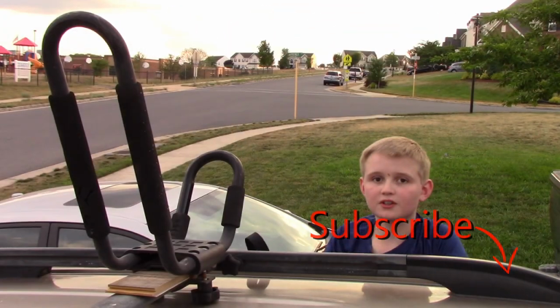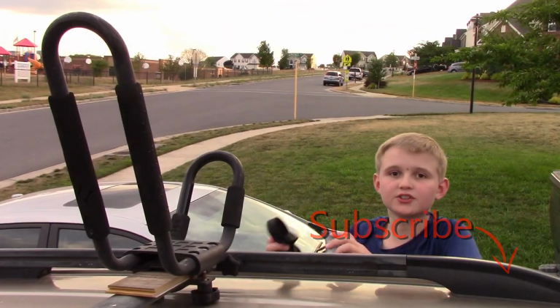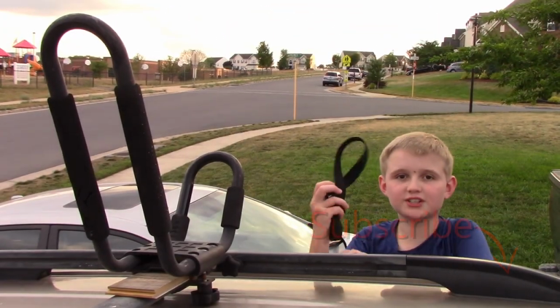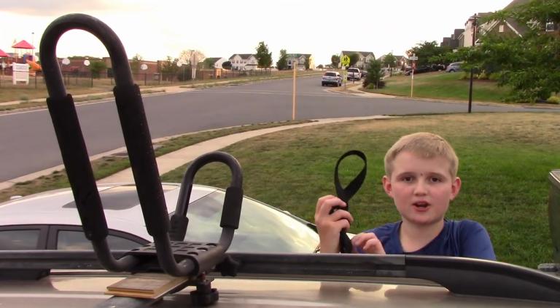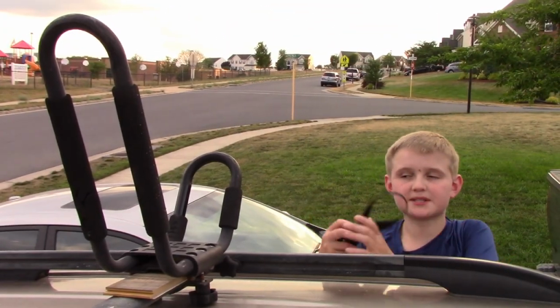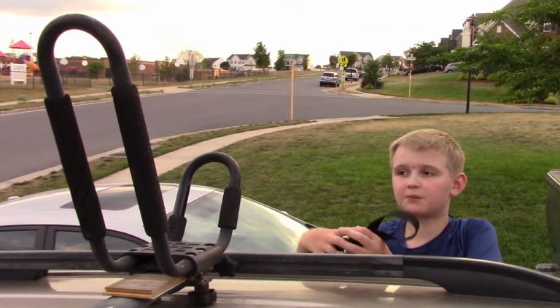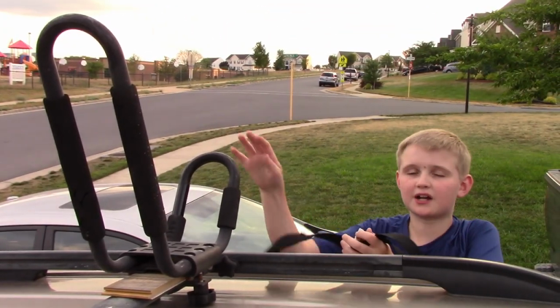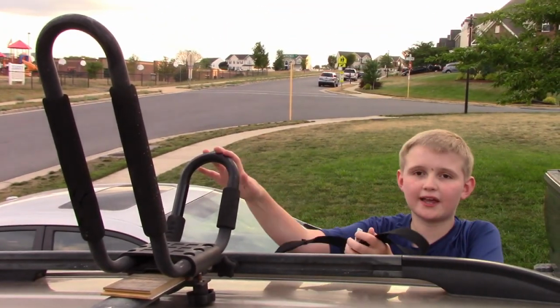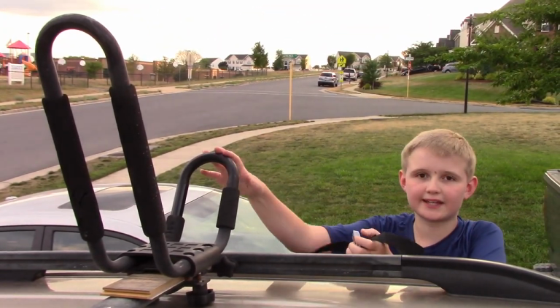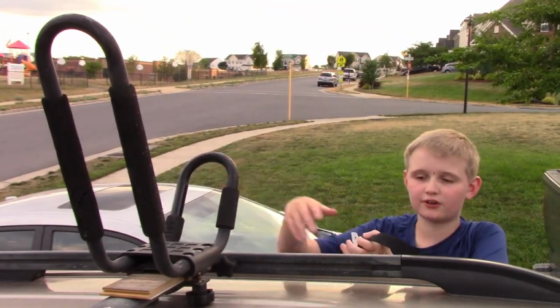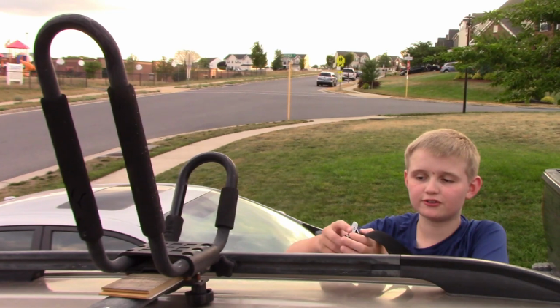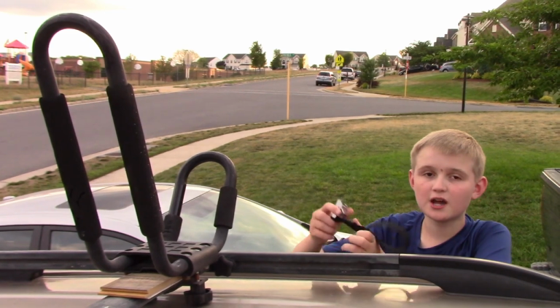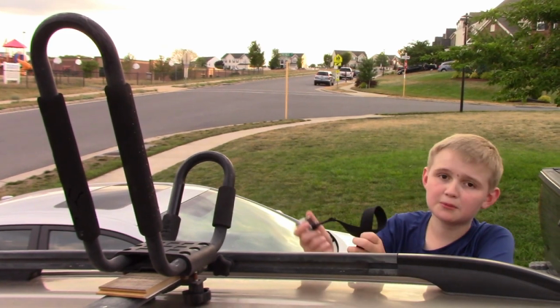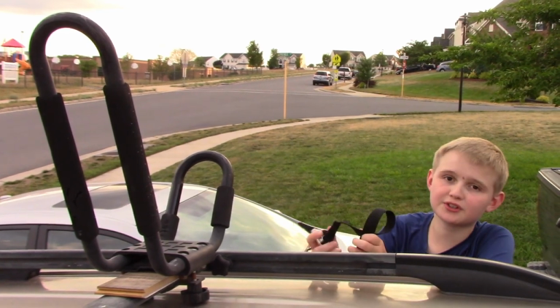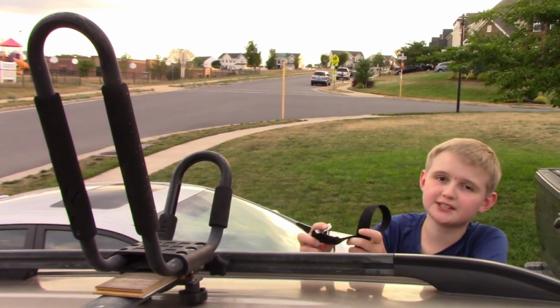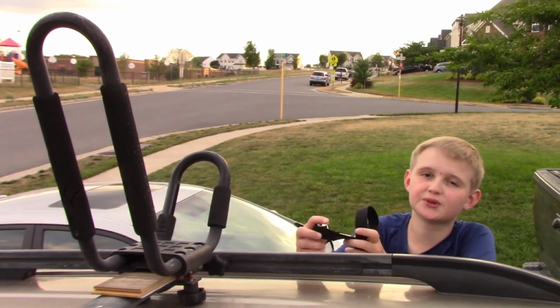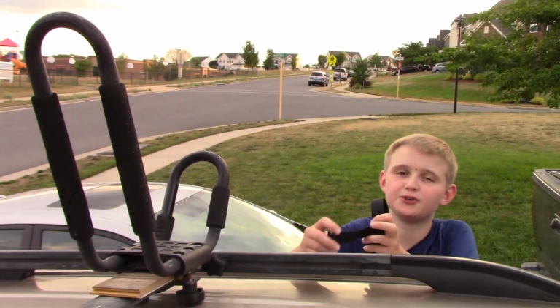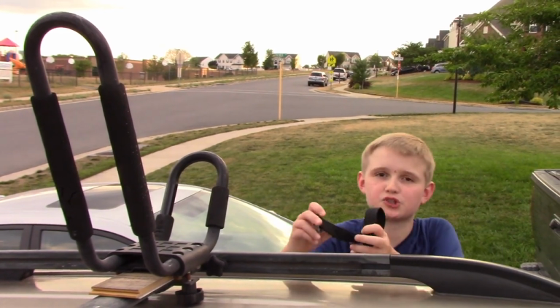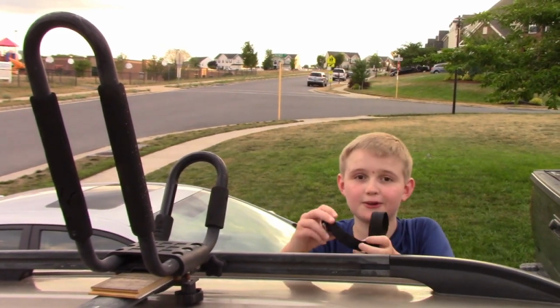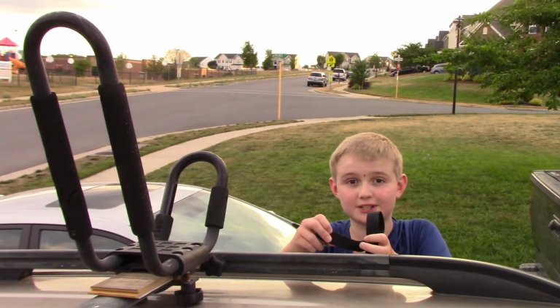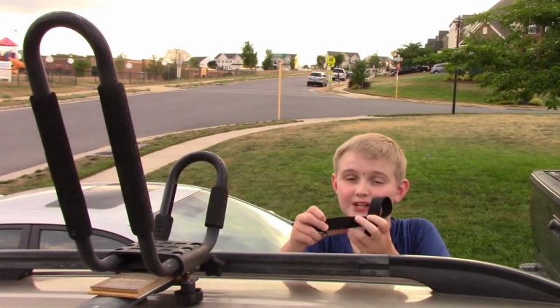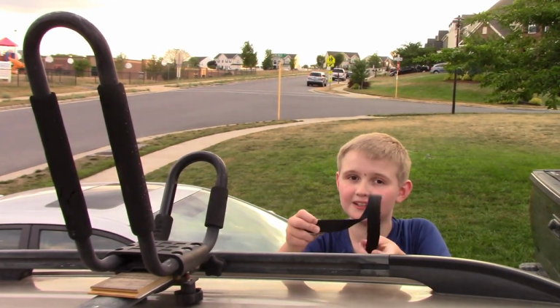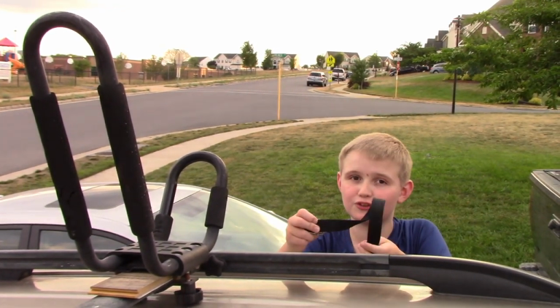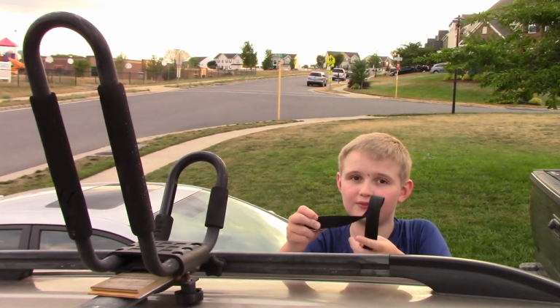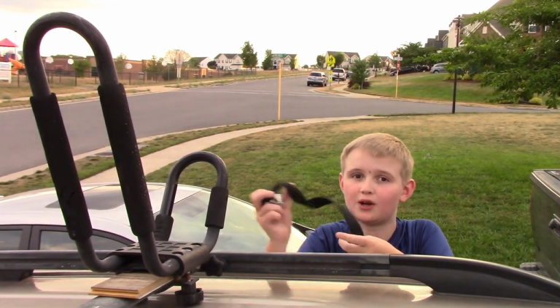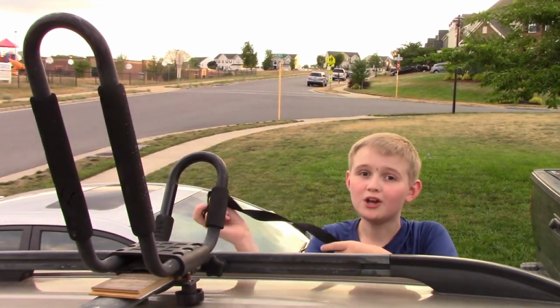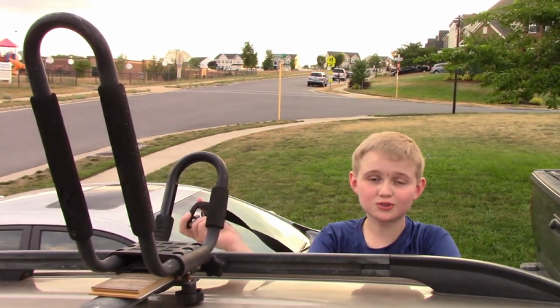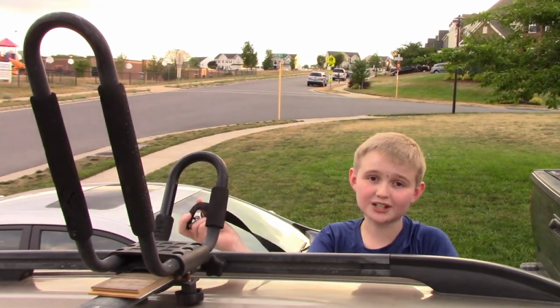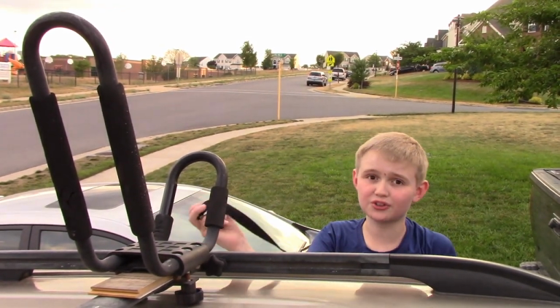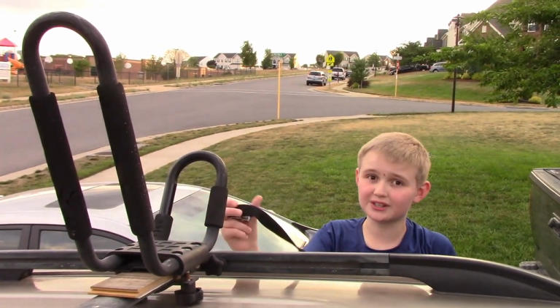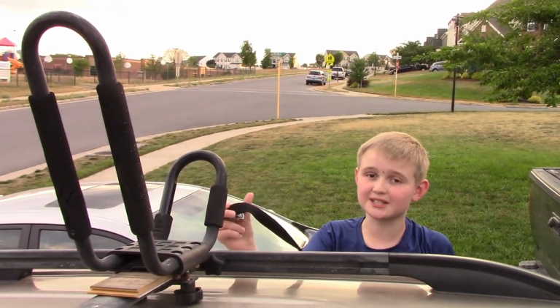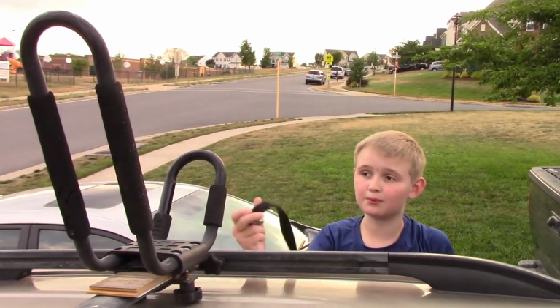So these straps came with the kayak carriers. I'm also going to teach you how to do a trucker's hitch in the other video. It's actually really simple.